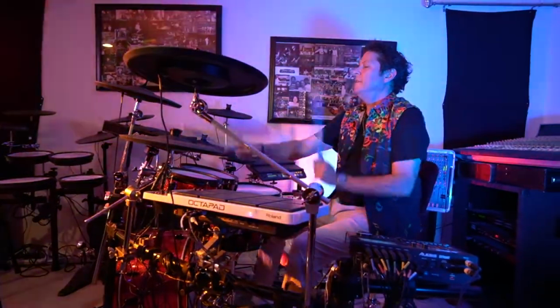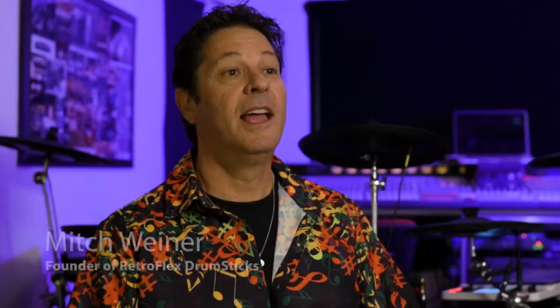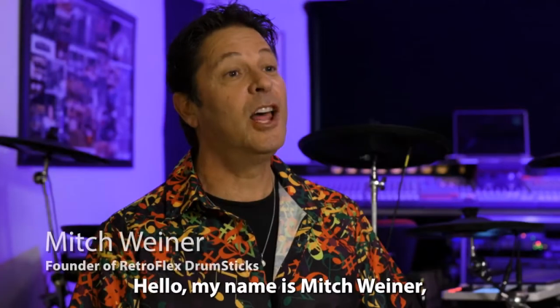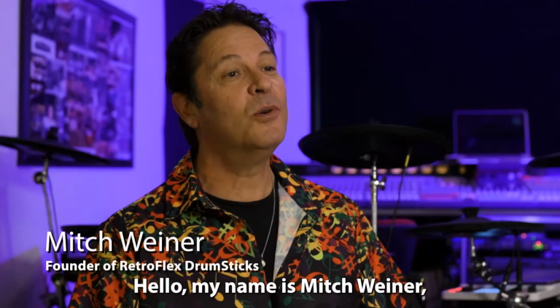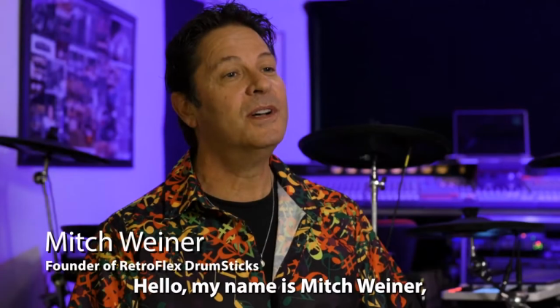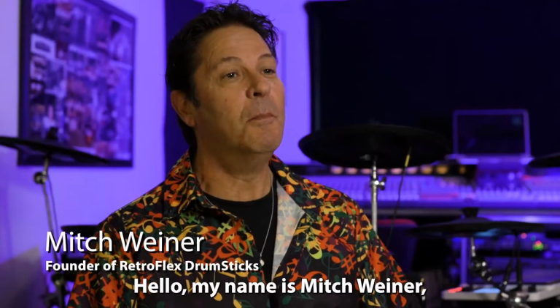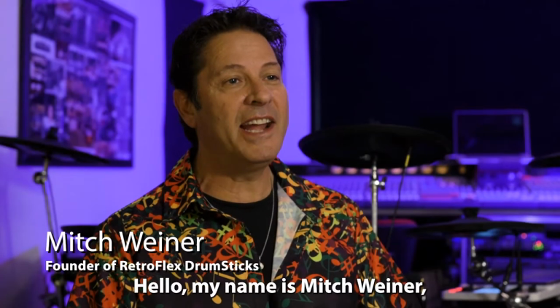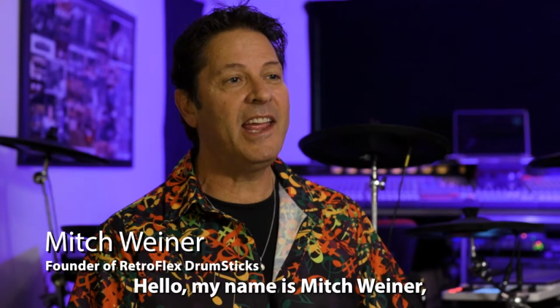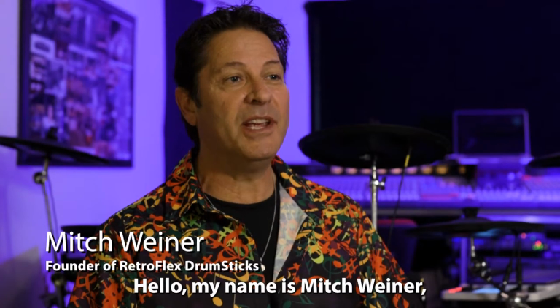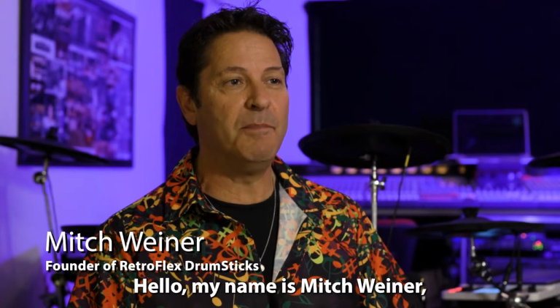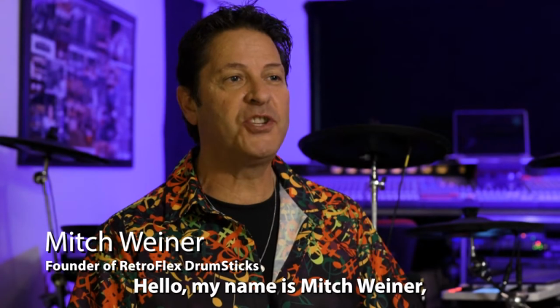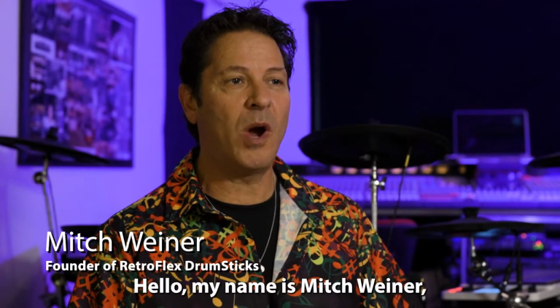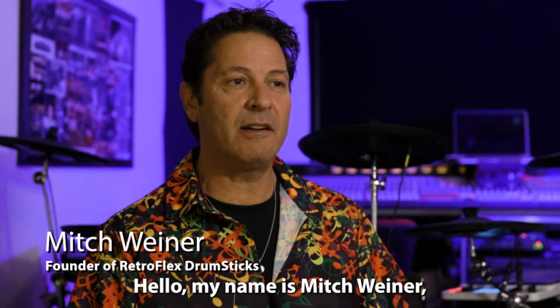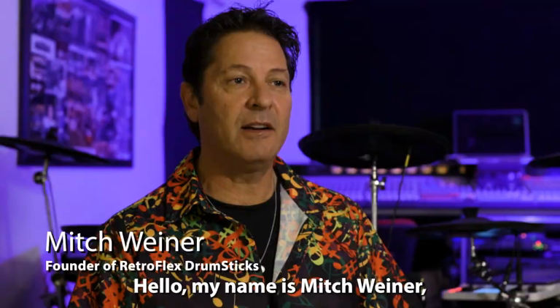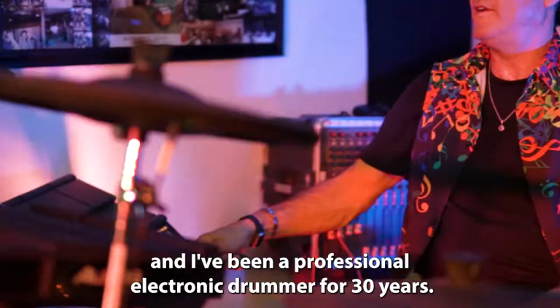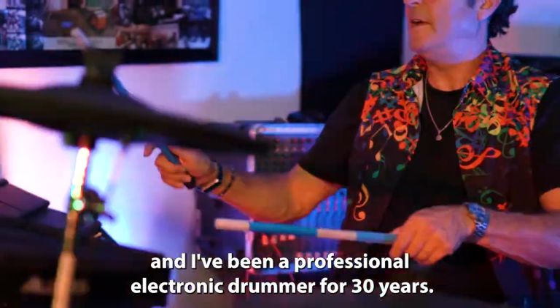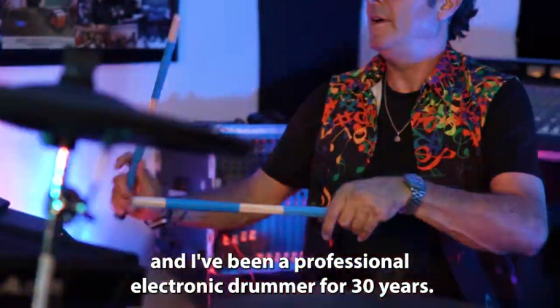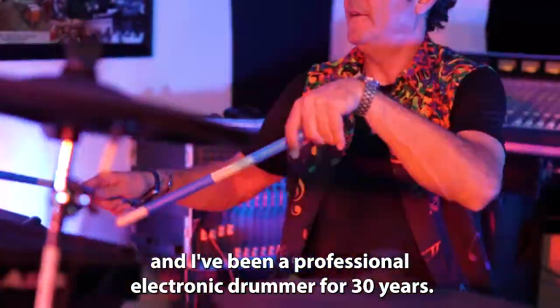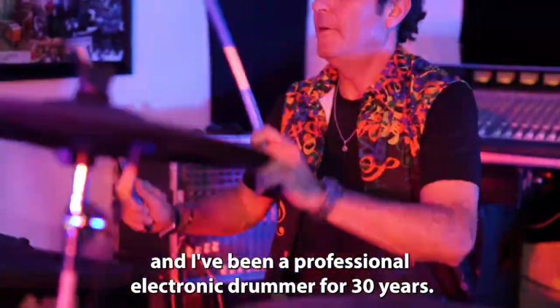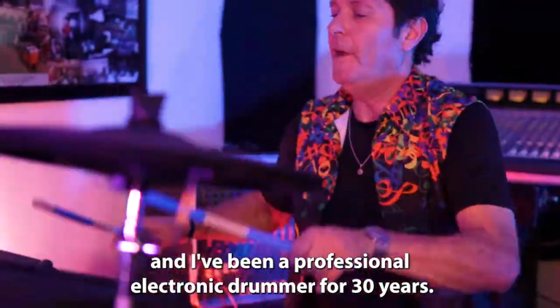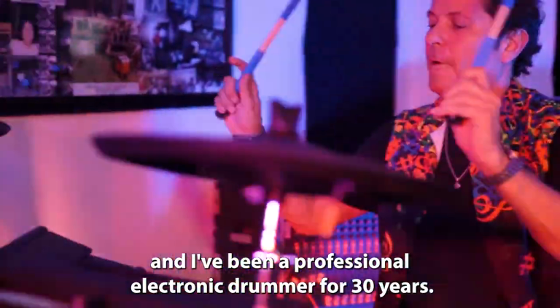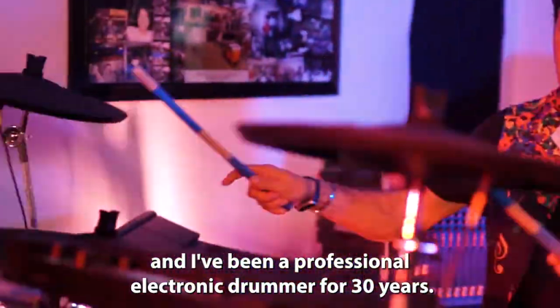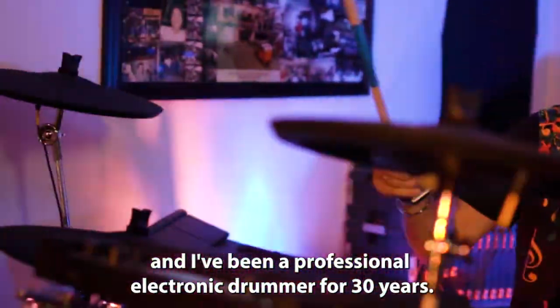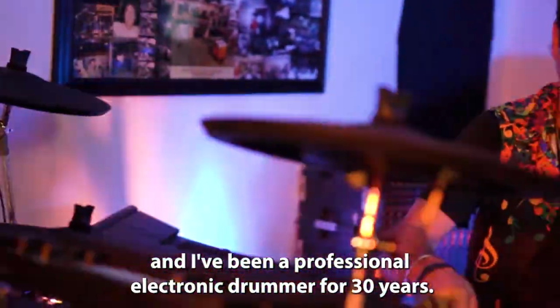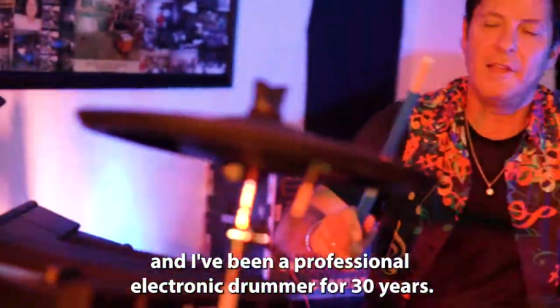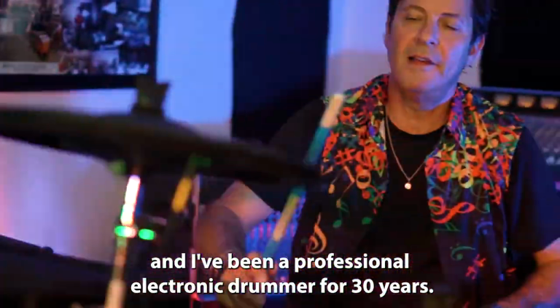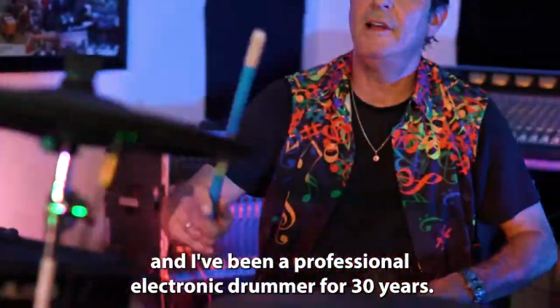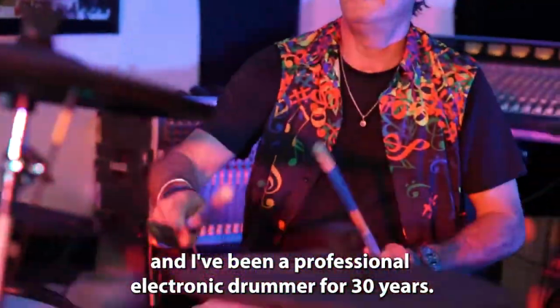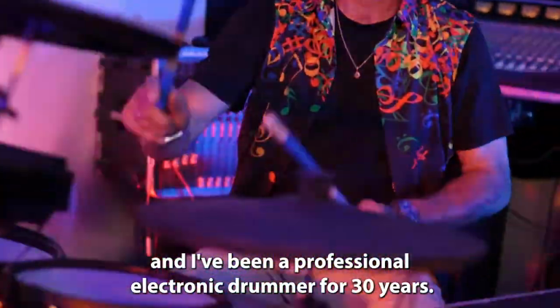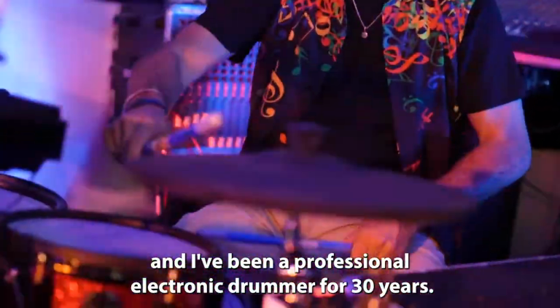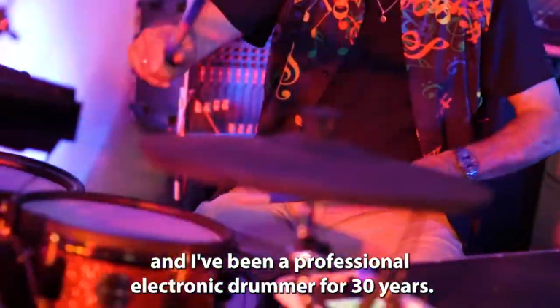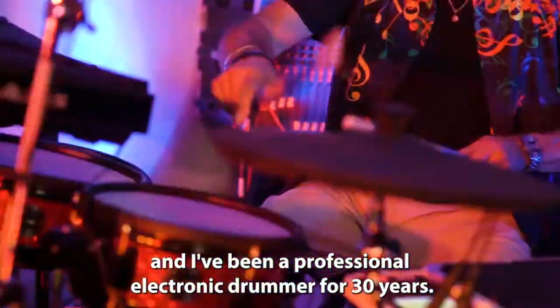Hello, my name is Mitch Weiner, and I've been a professional electronic drummer for 30 years.